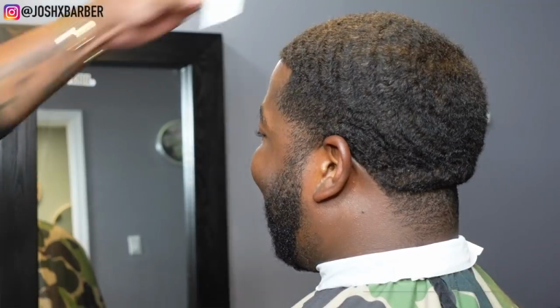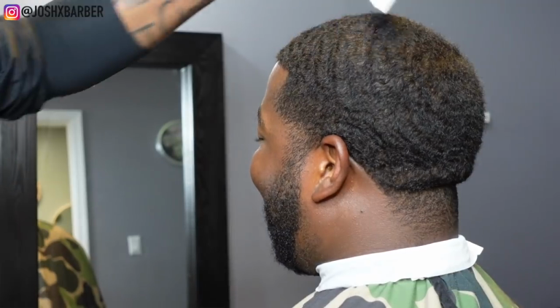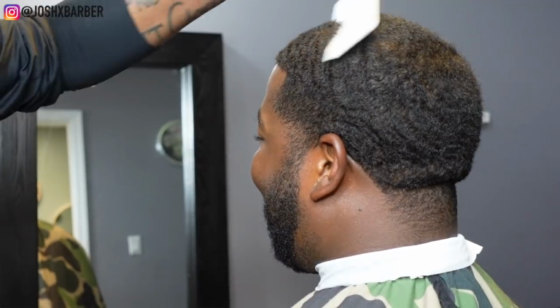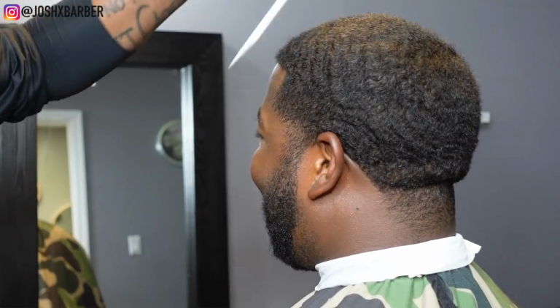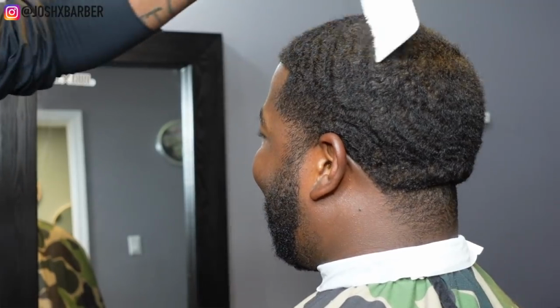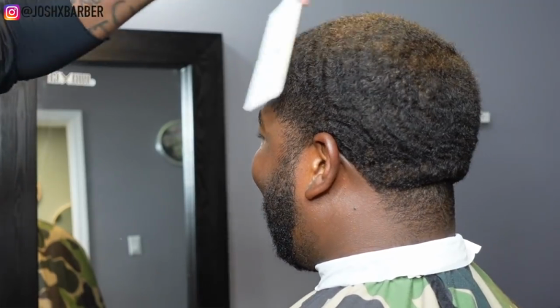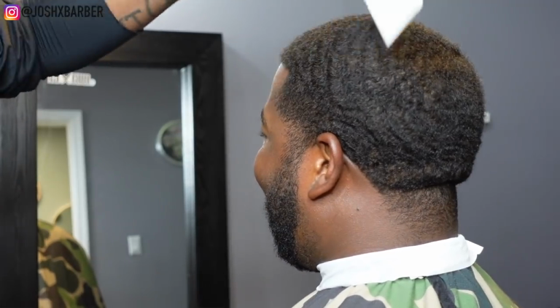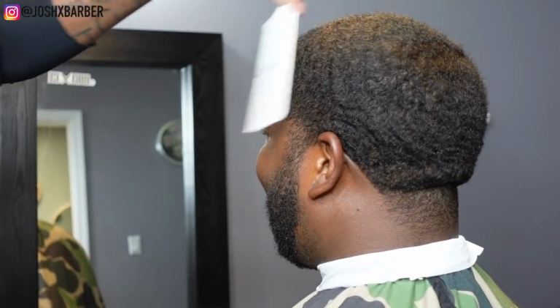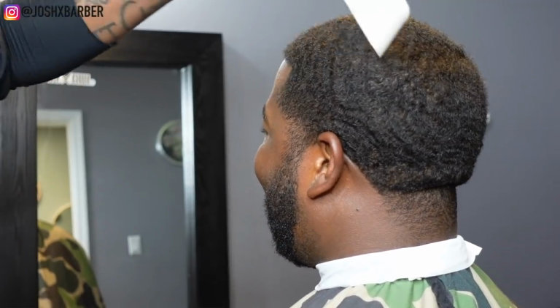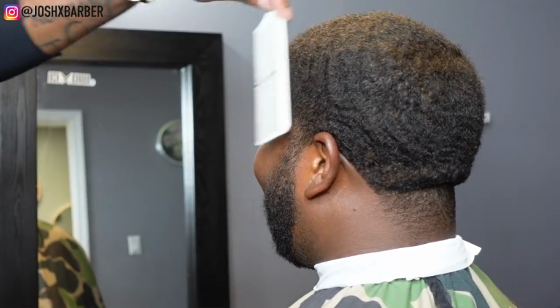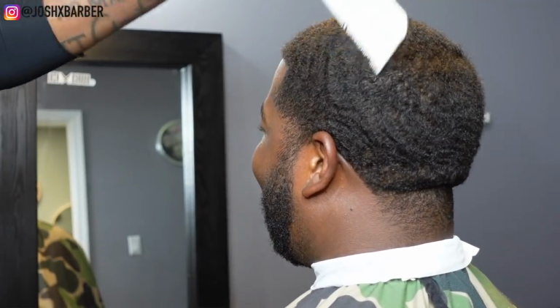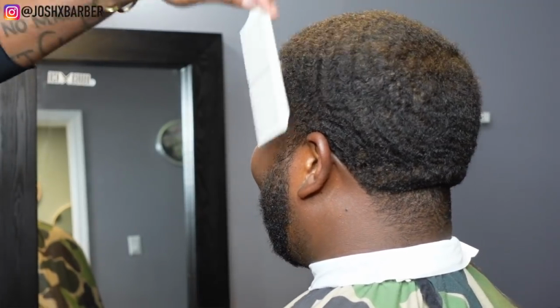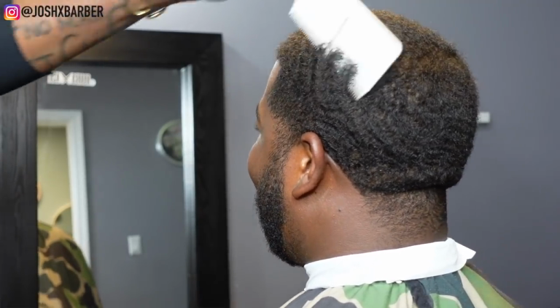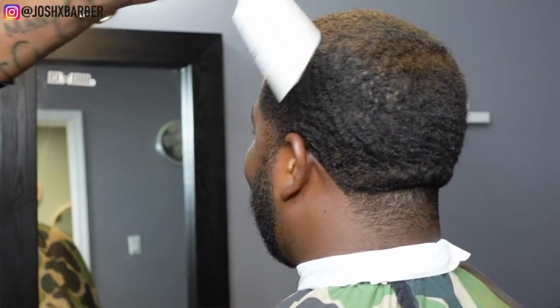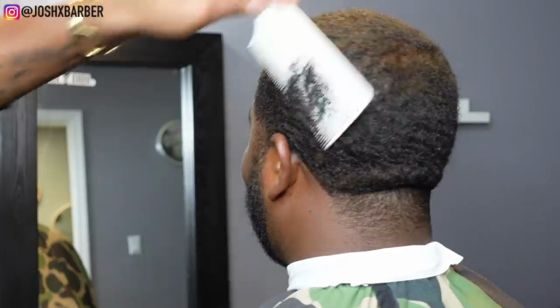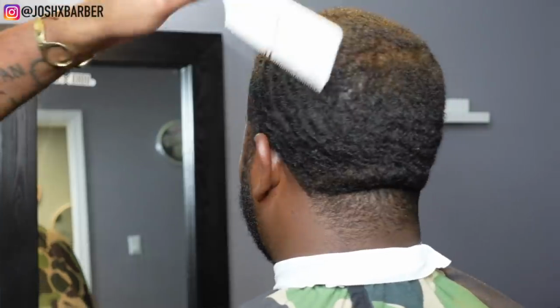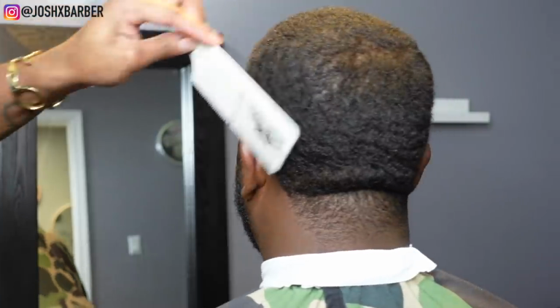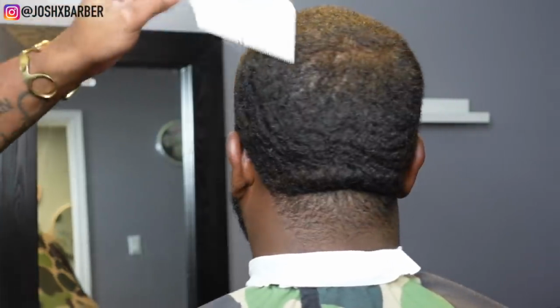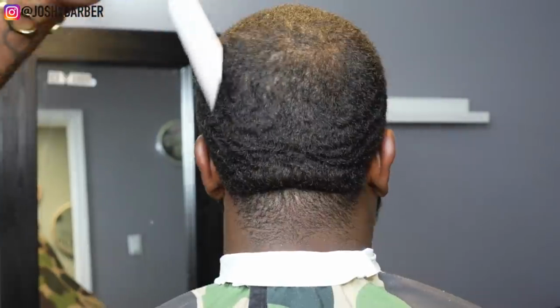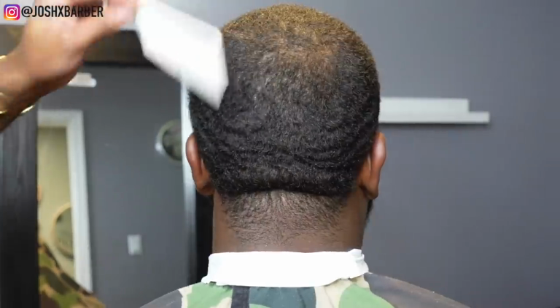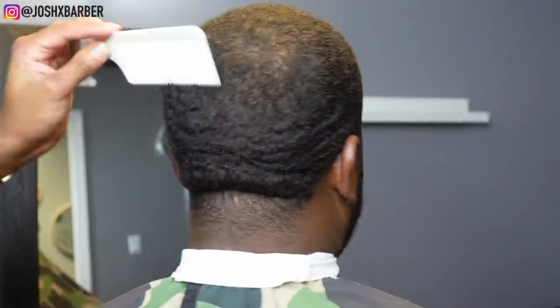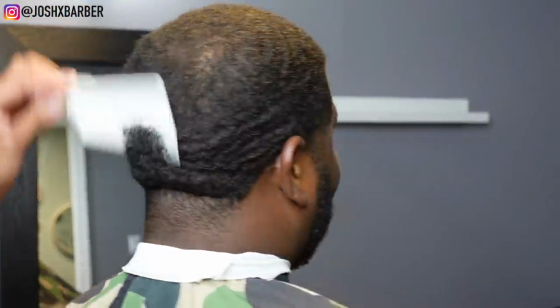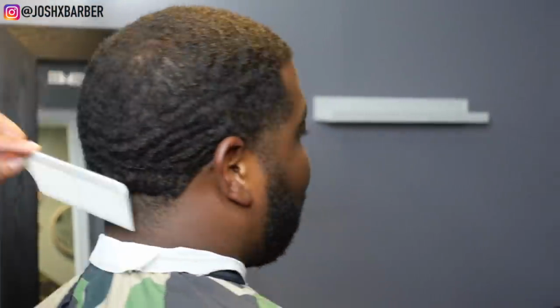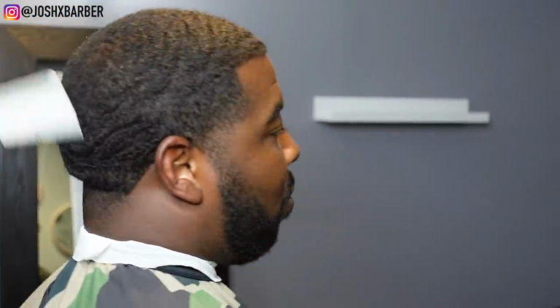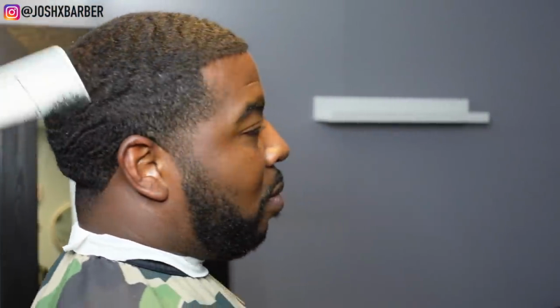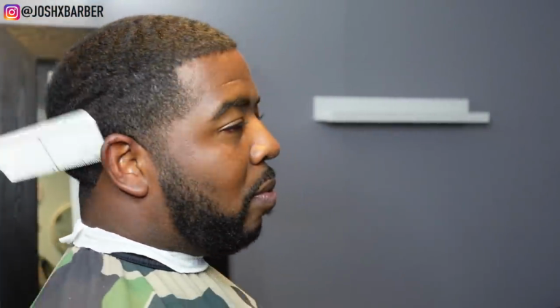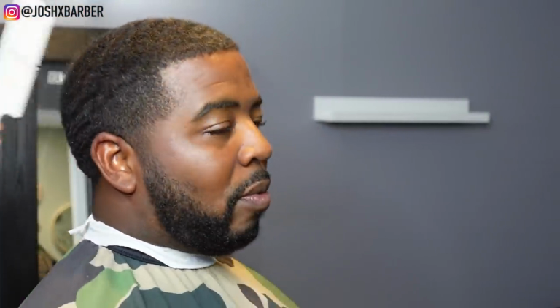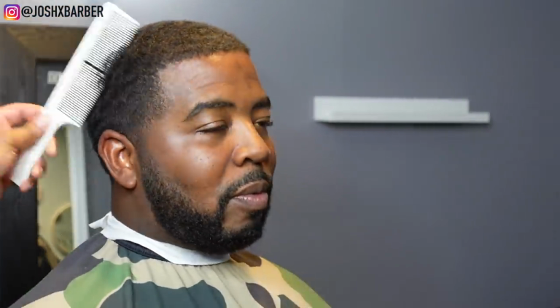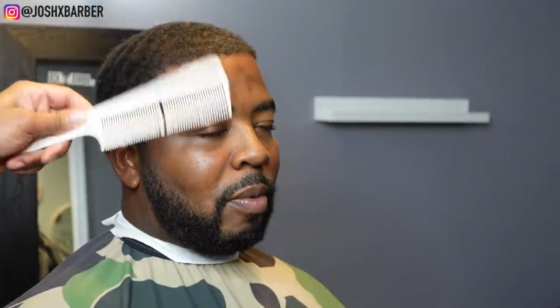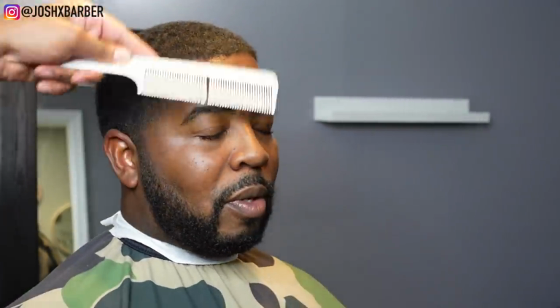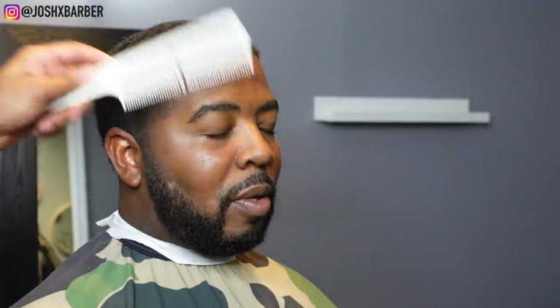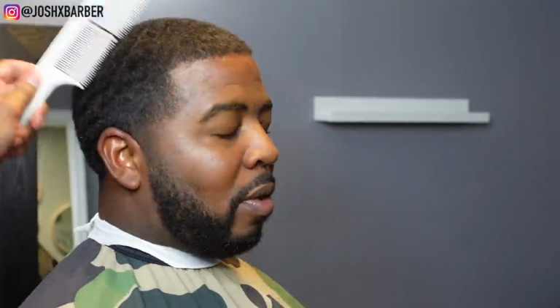Before cutting, you want to make sure you go in and comb through all the hair to get it to lift up off the scalp so you can have a better cut-down process.